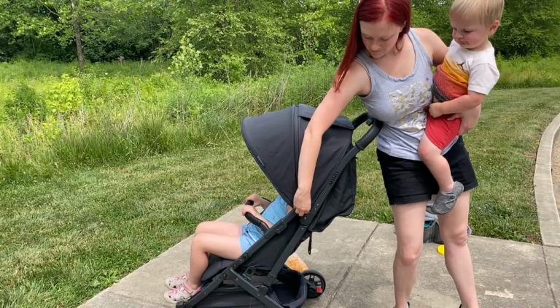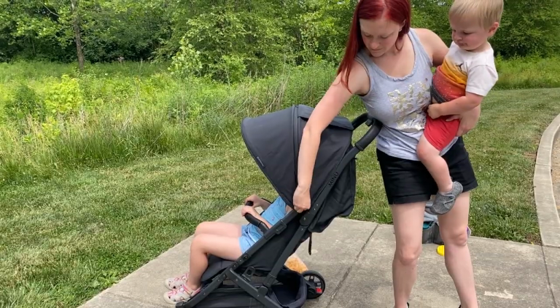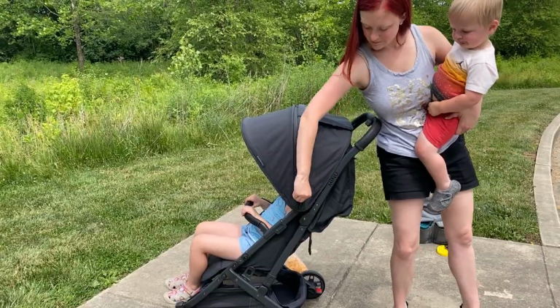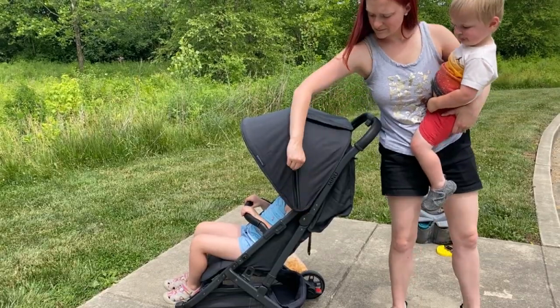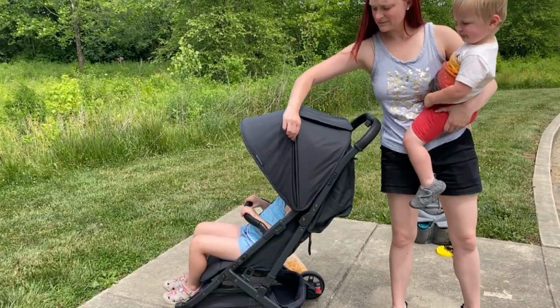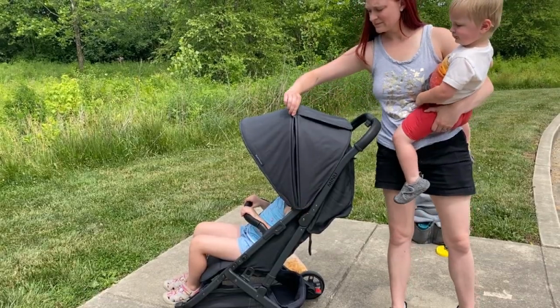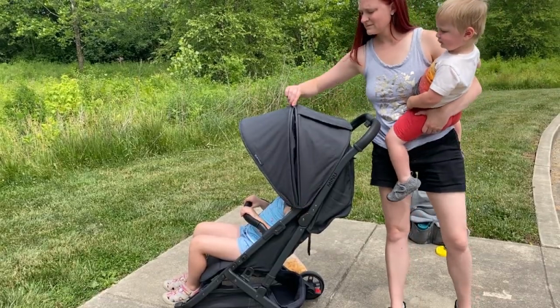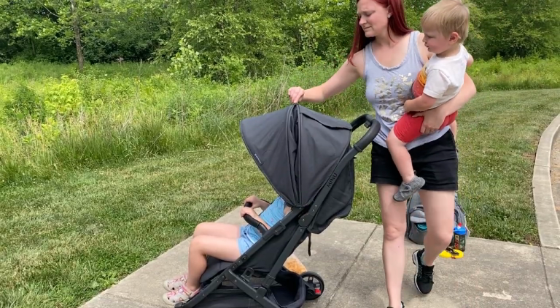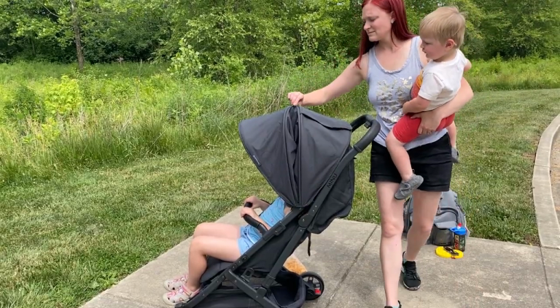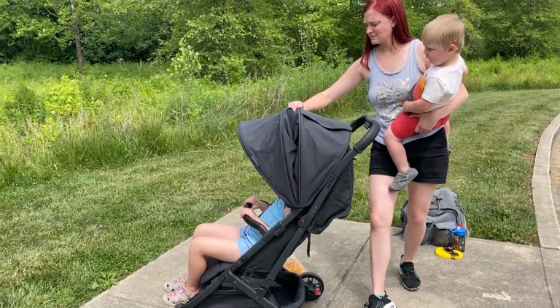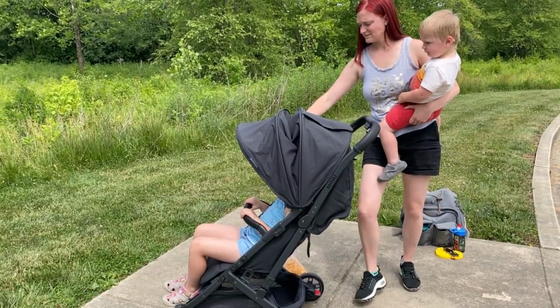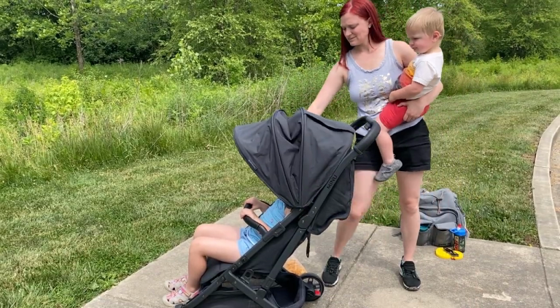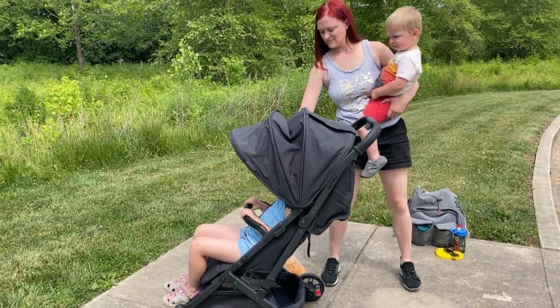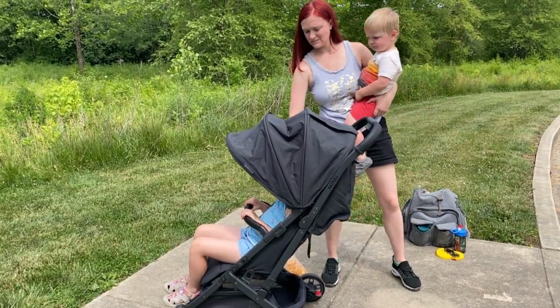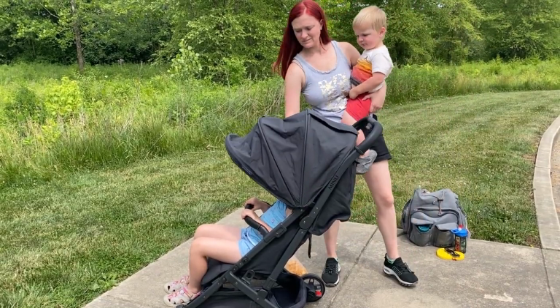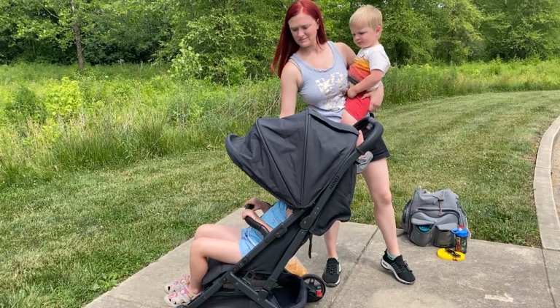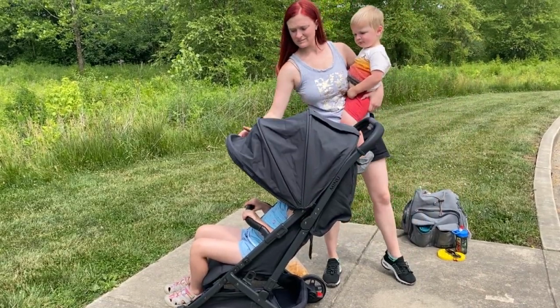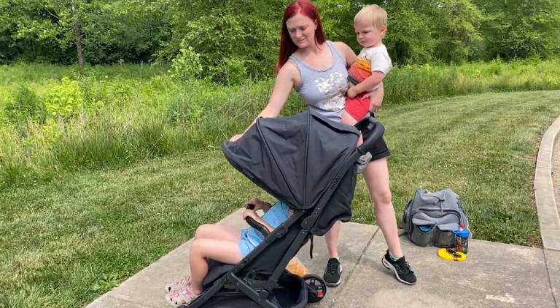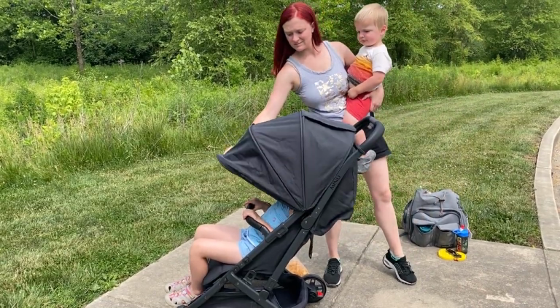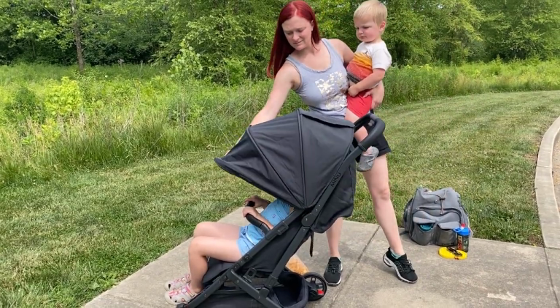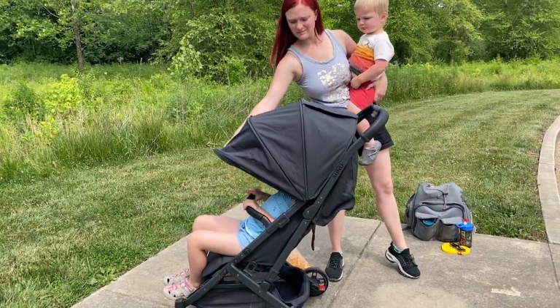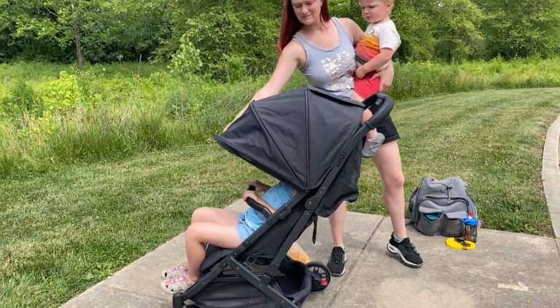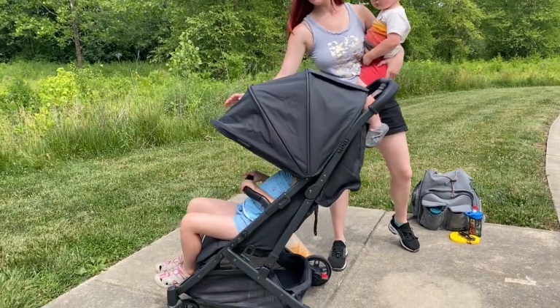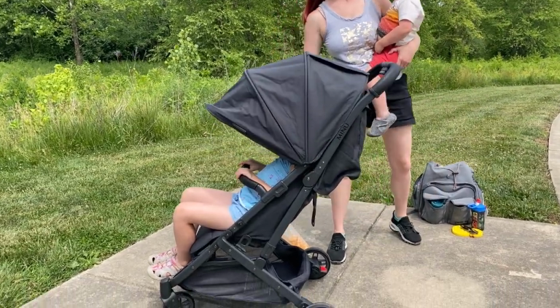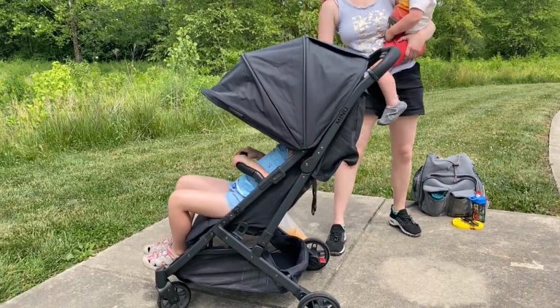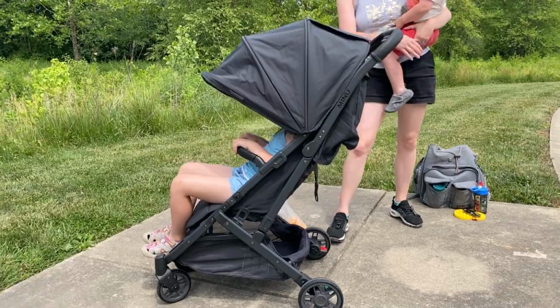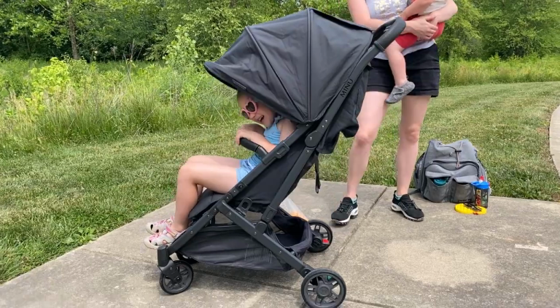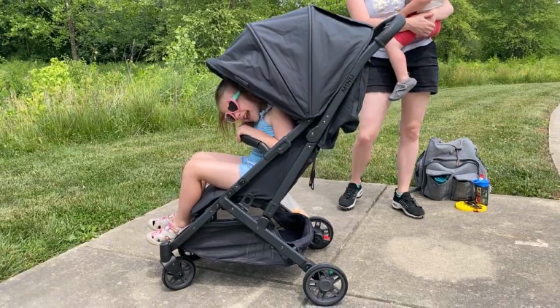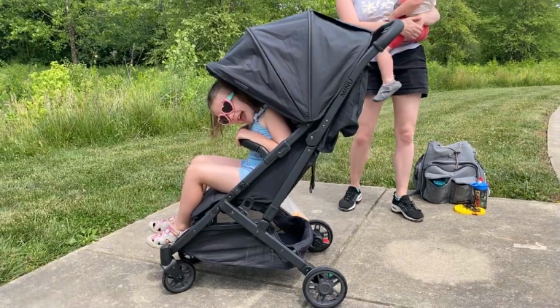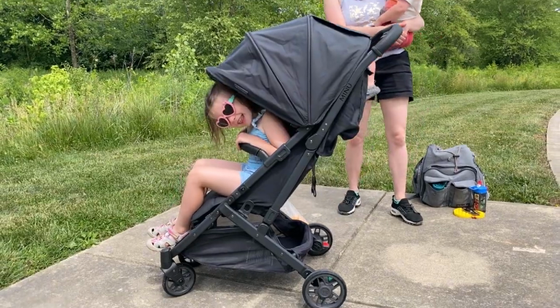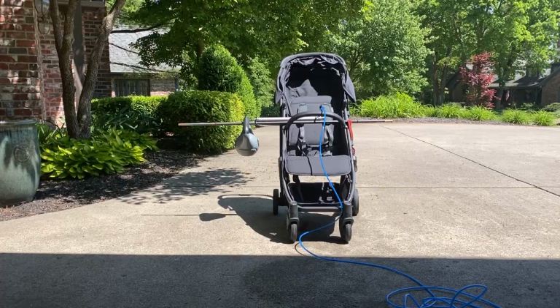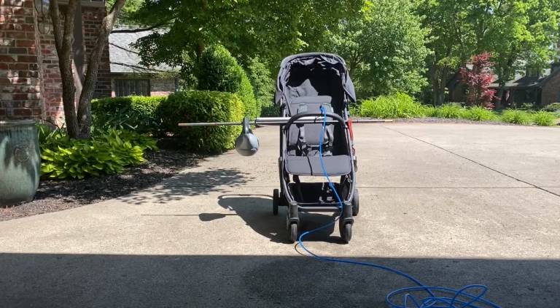The sunshade extends pretty far and provides good sun coverage, but it tends to close partially when you hit a bump.